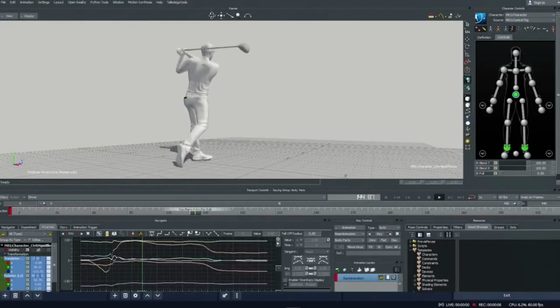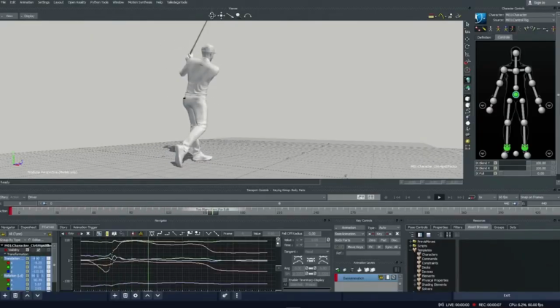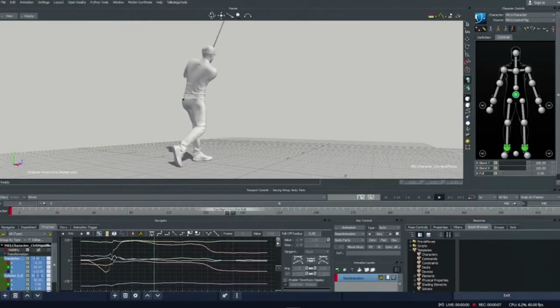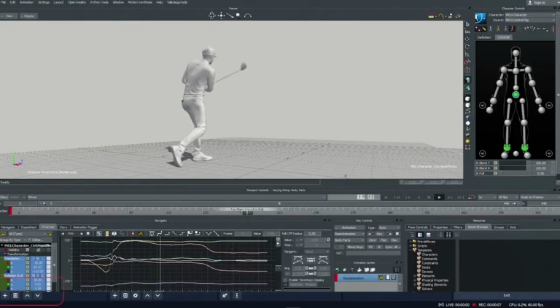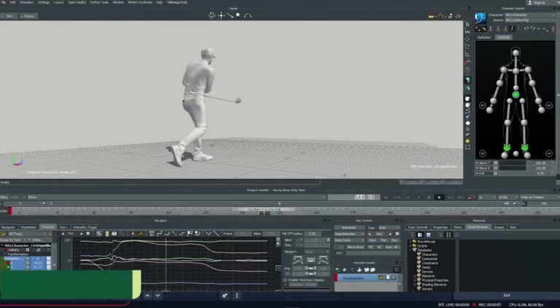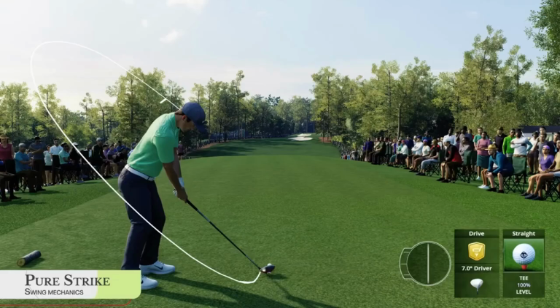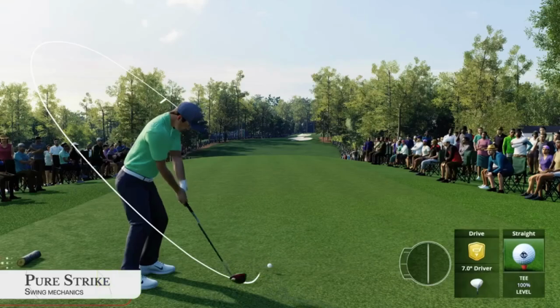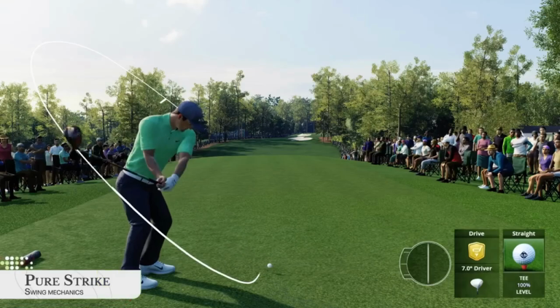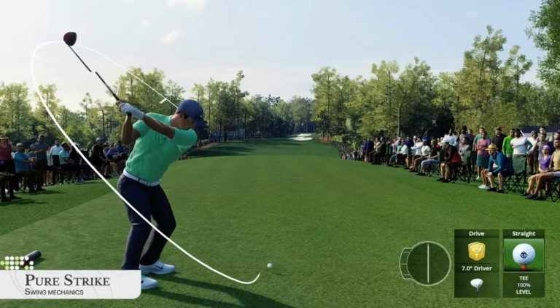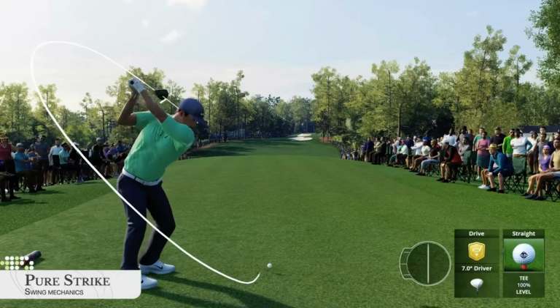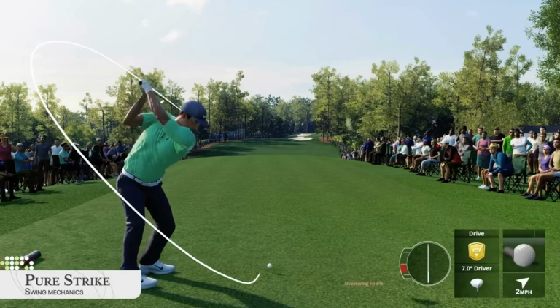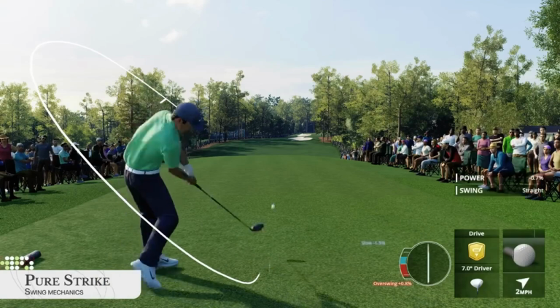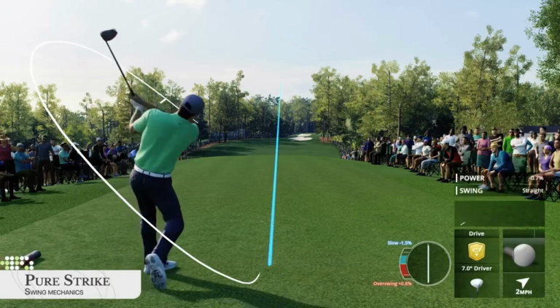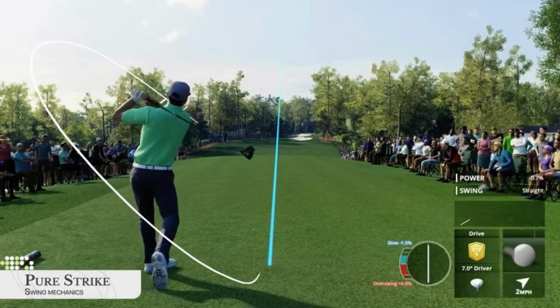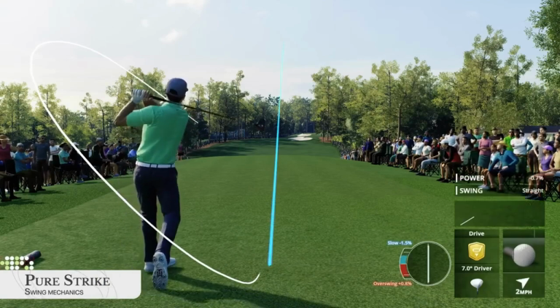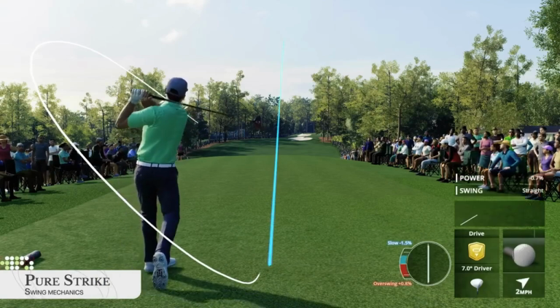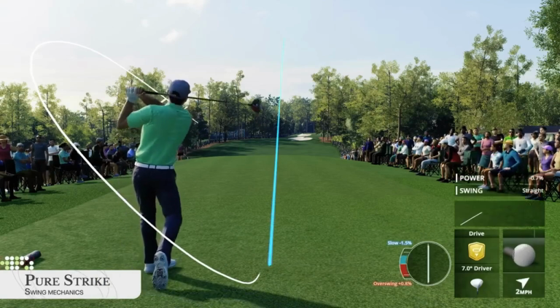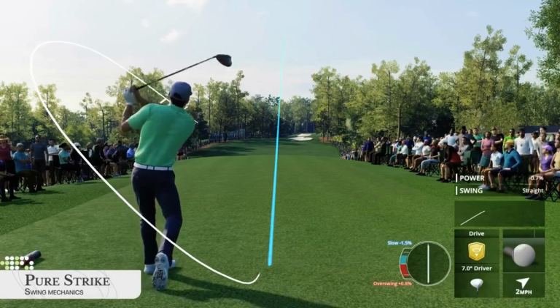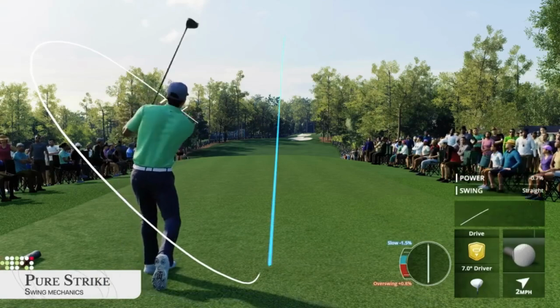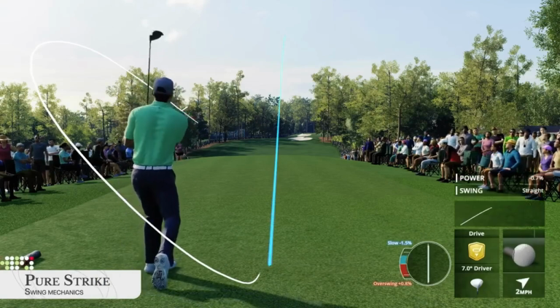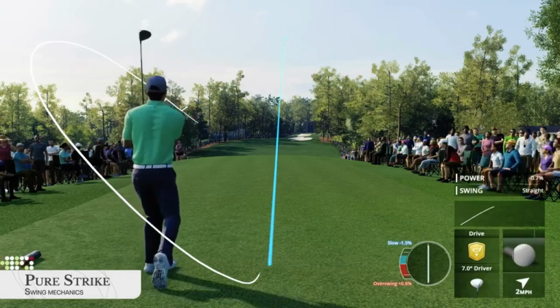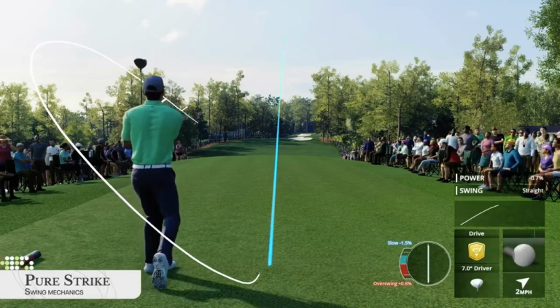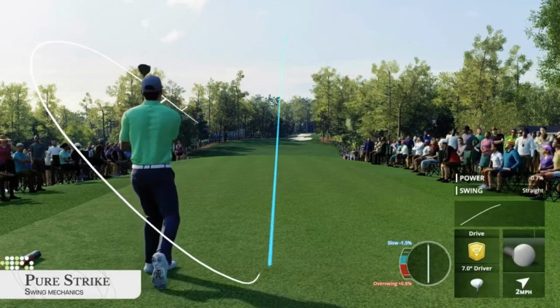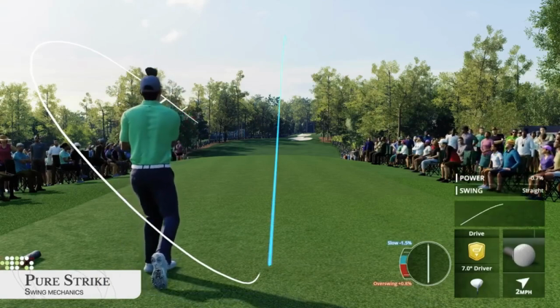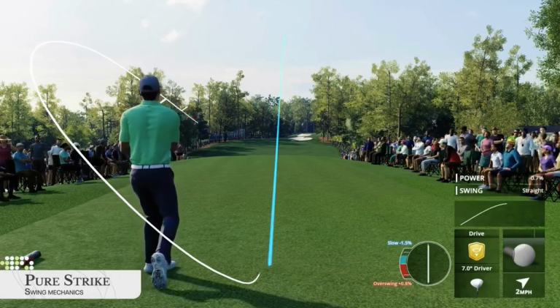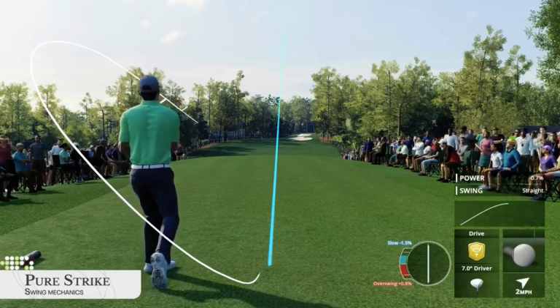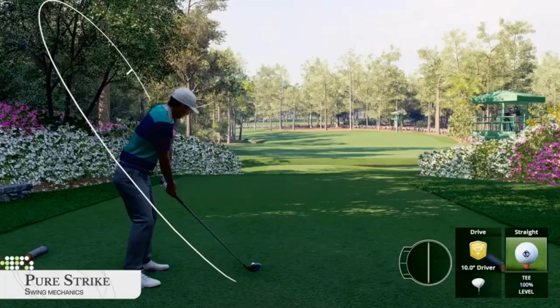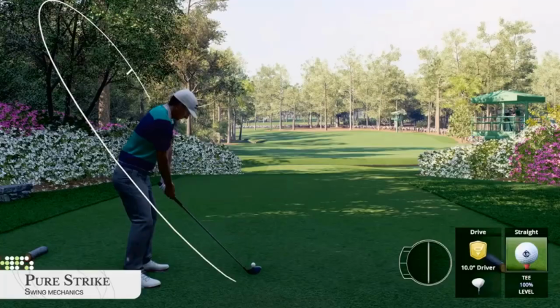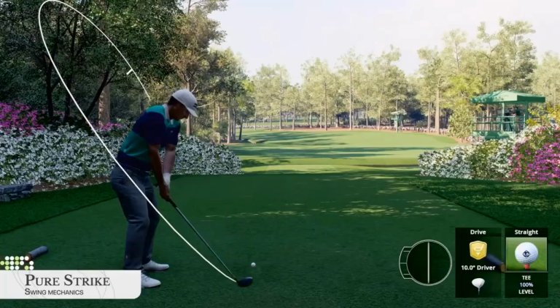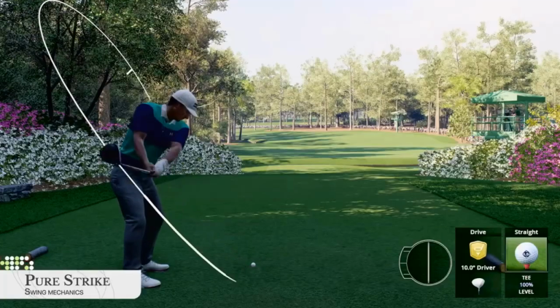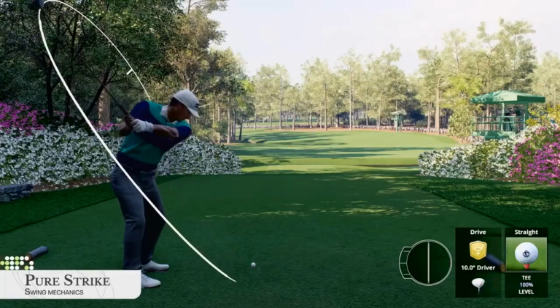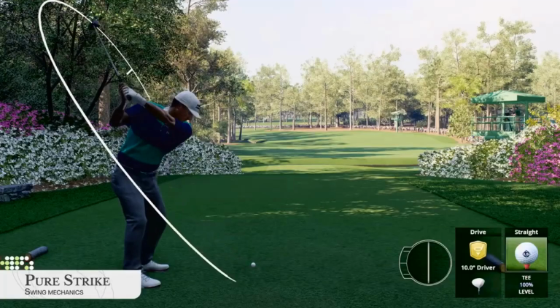When a shot is made, whether a long drive or a short putt, the ball will spin, bounce, dribble, and roll just as it would in real life on that course.